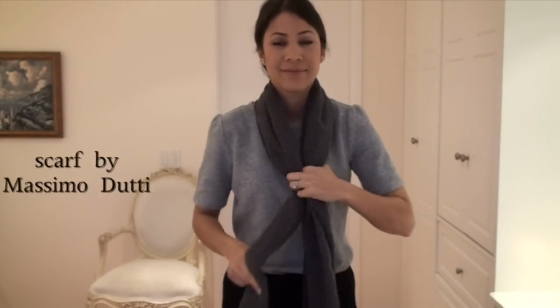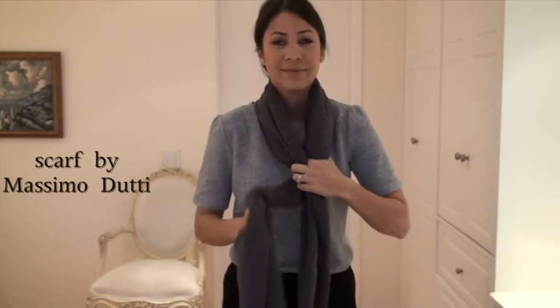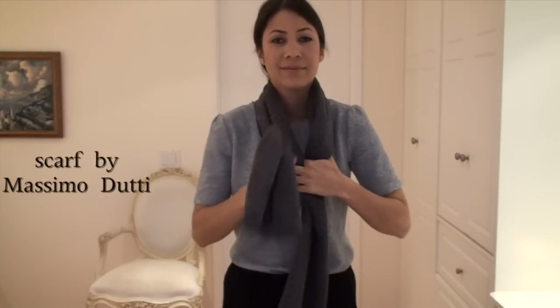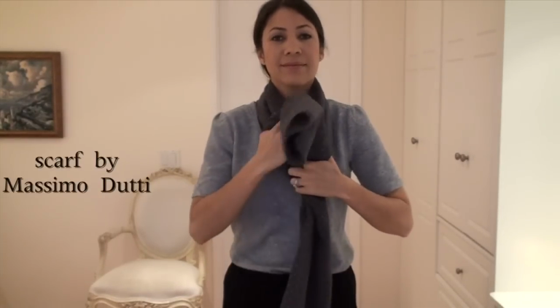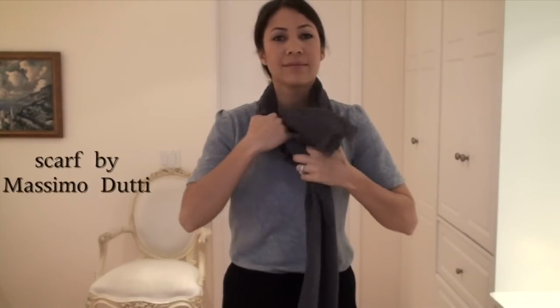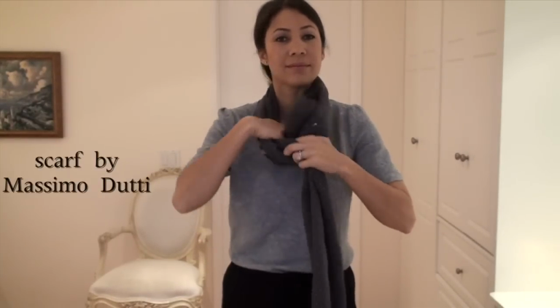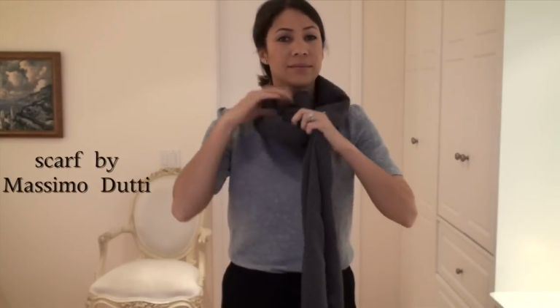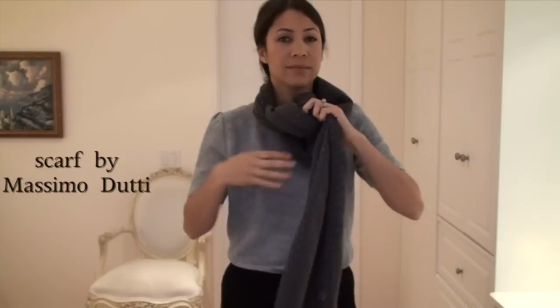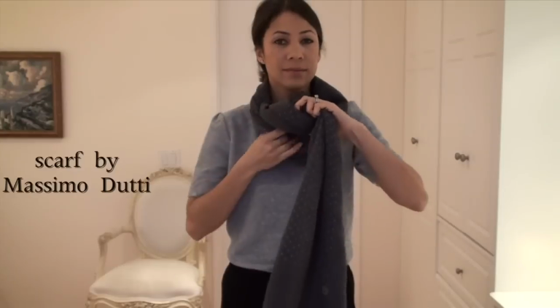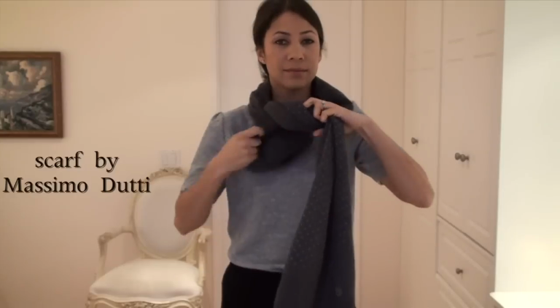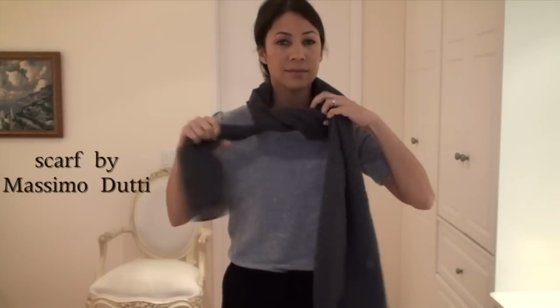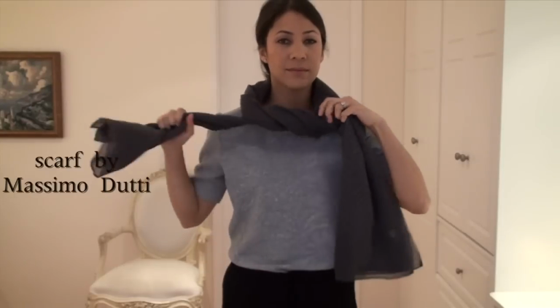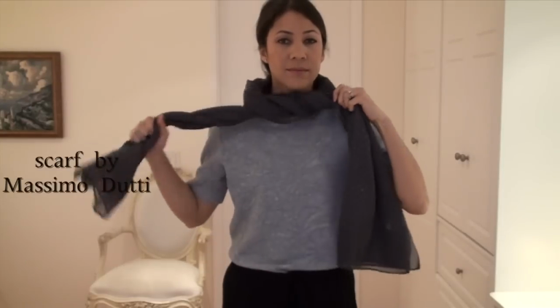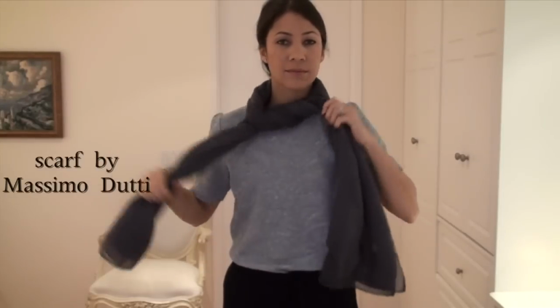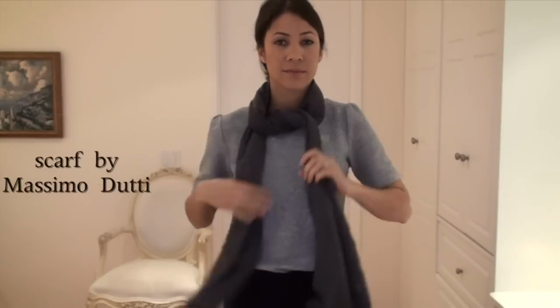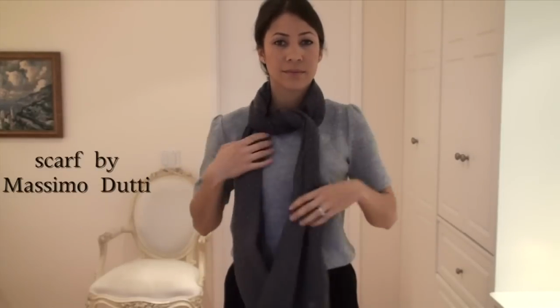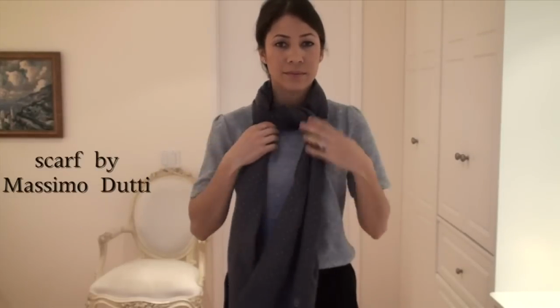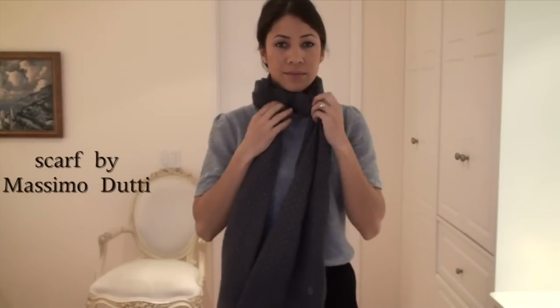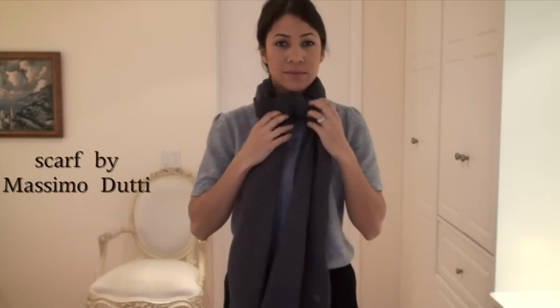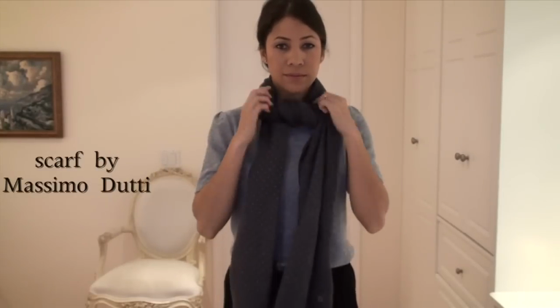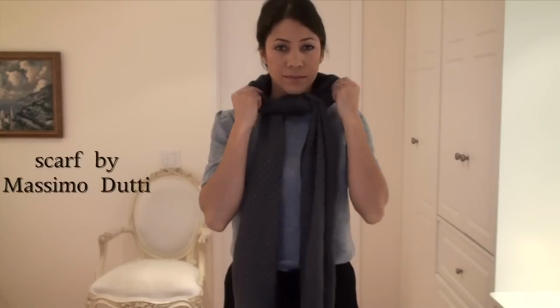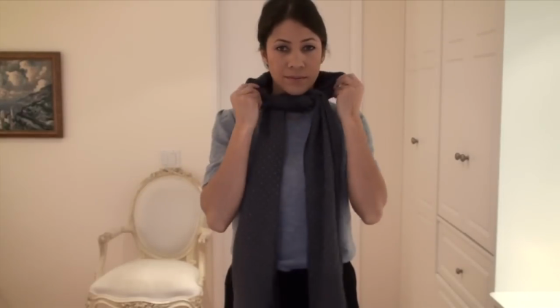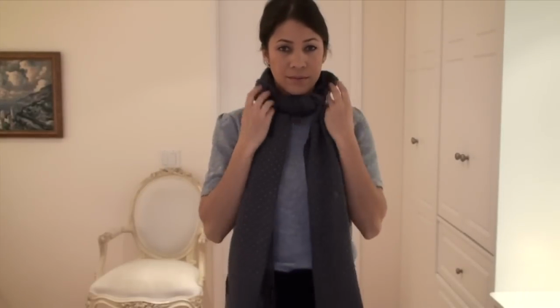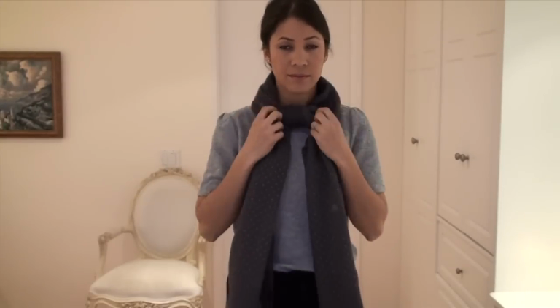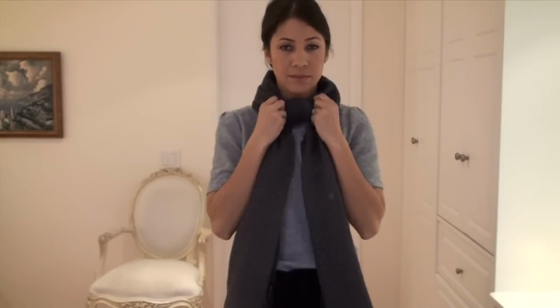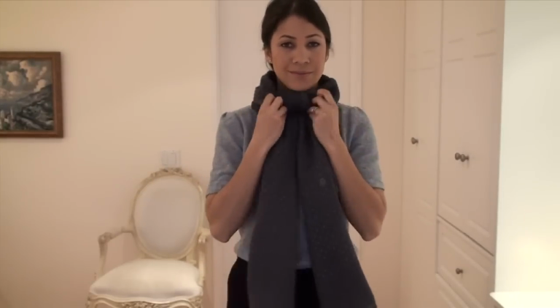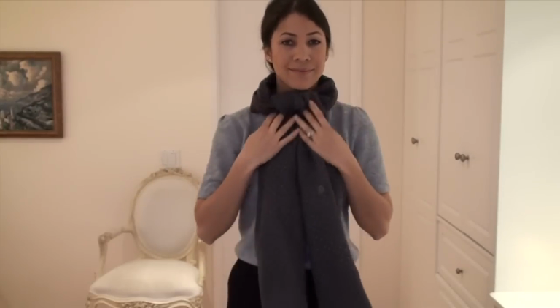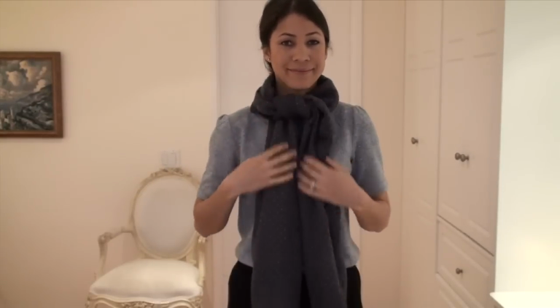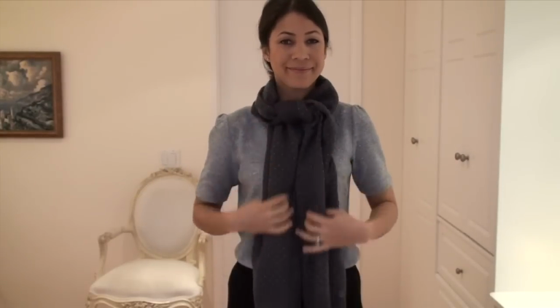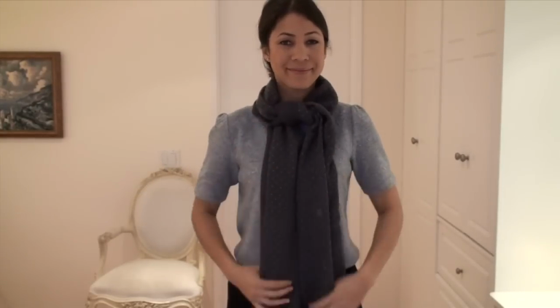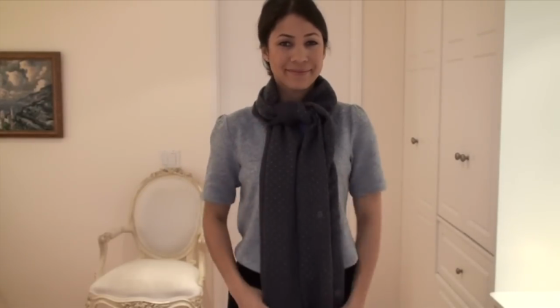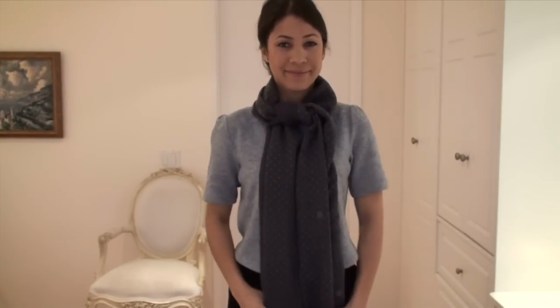Then tie the scarf in a simple knot, and zhuzh accordingly.